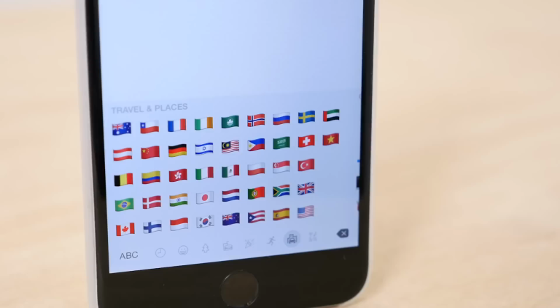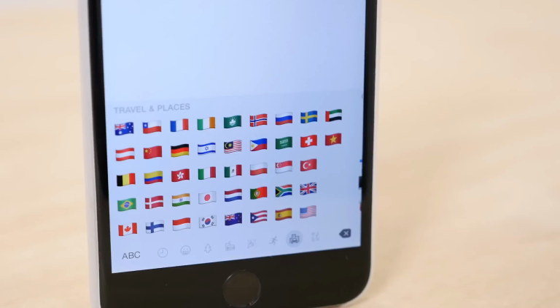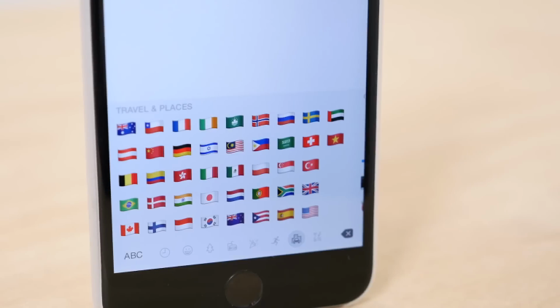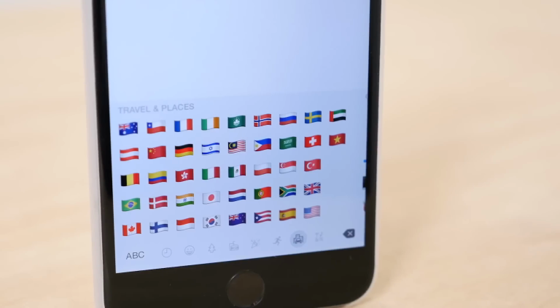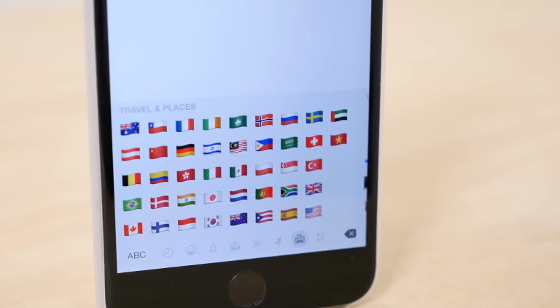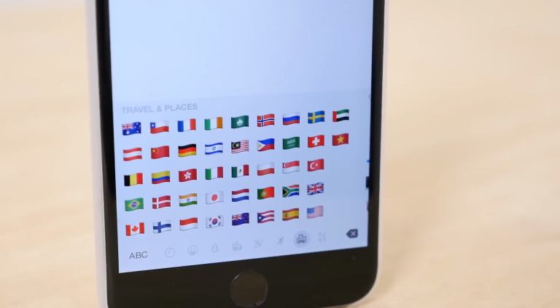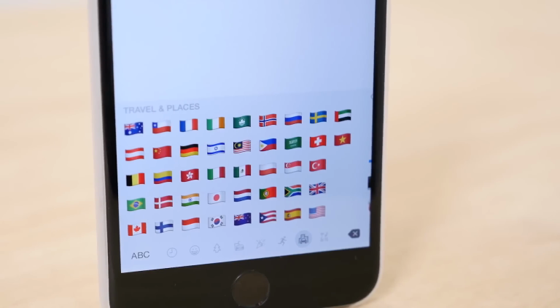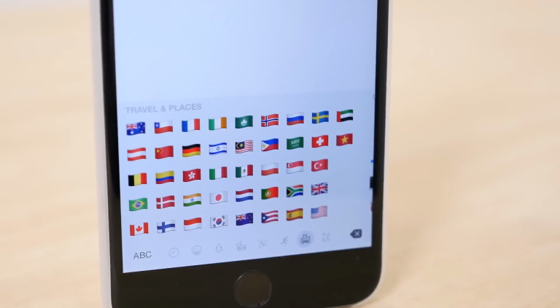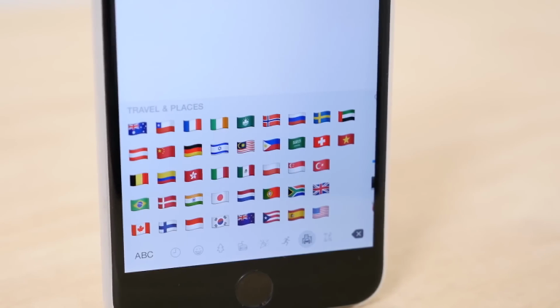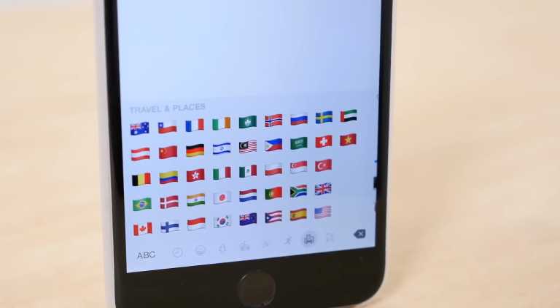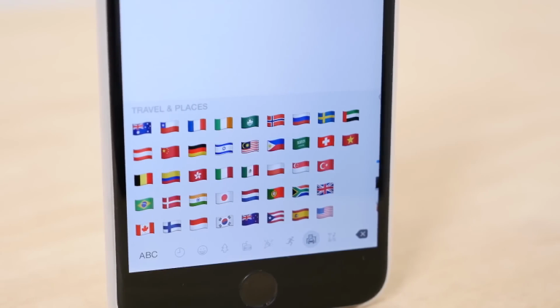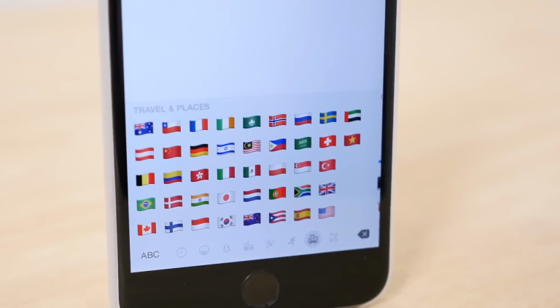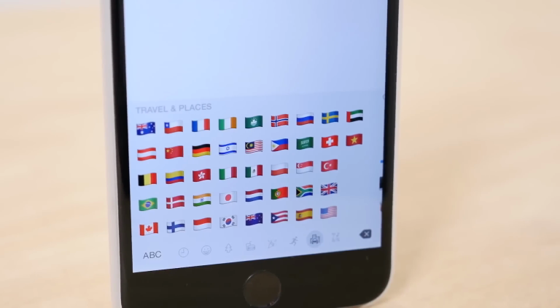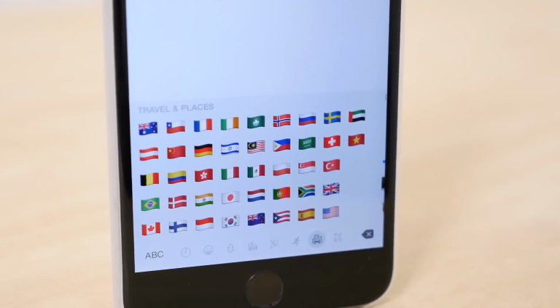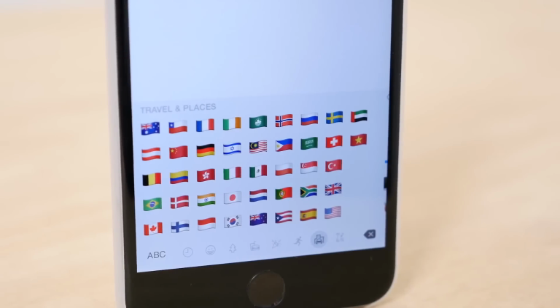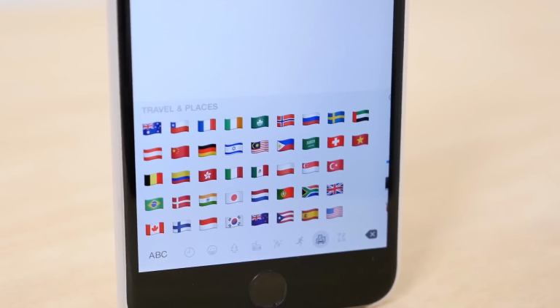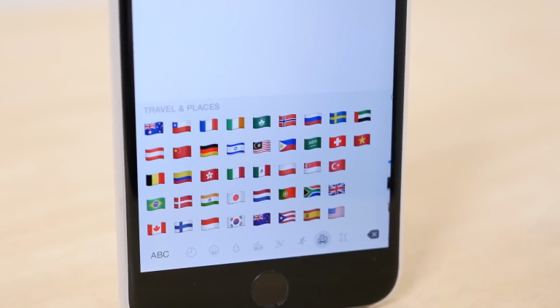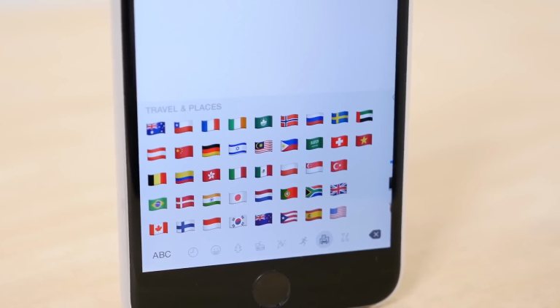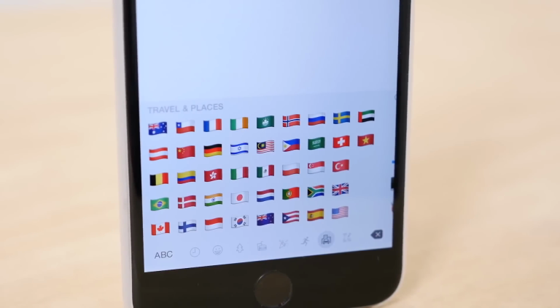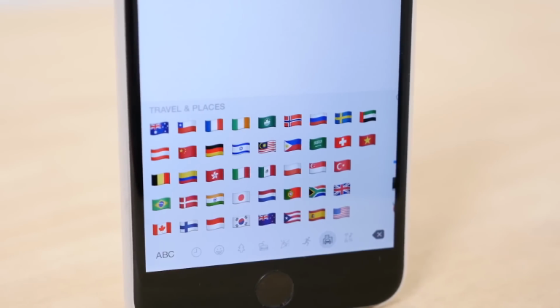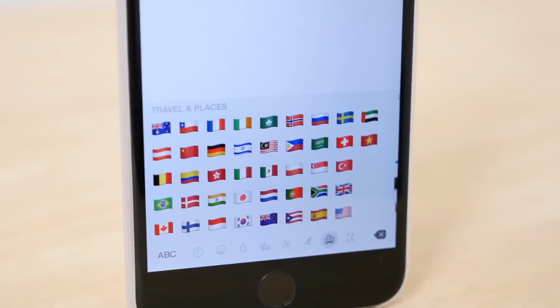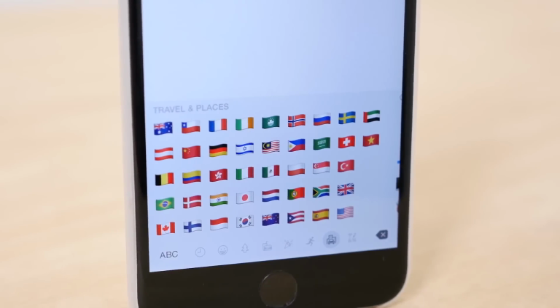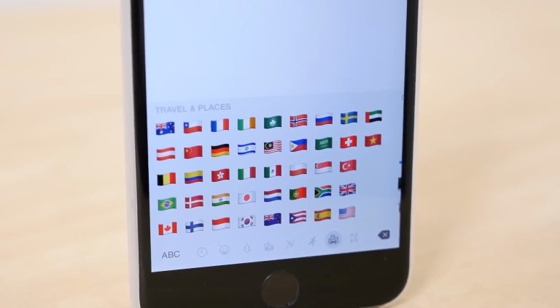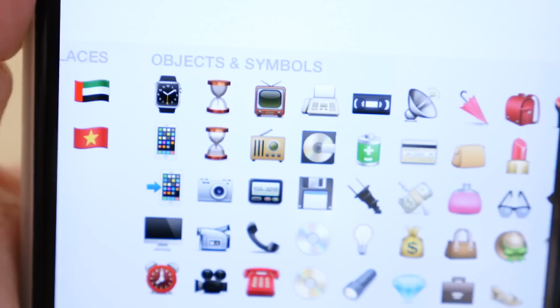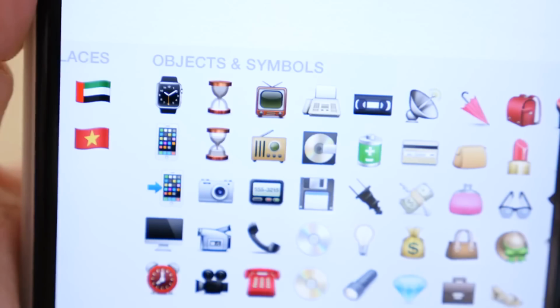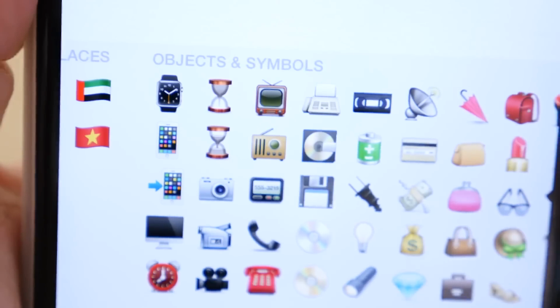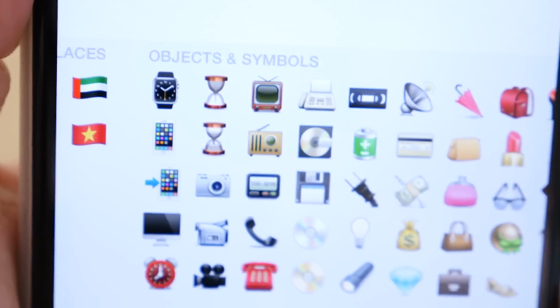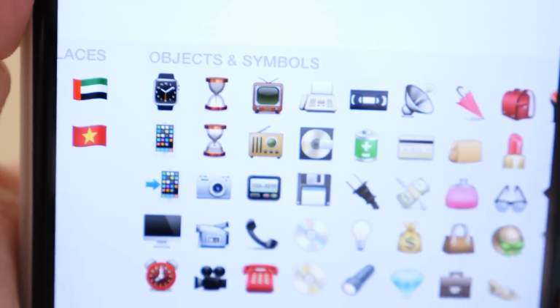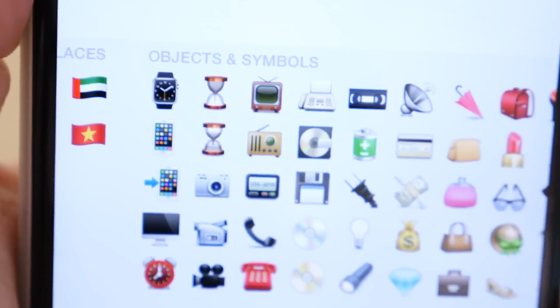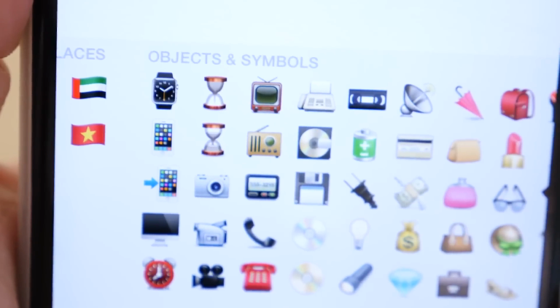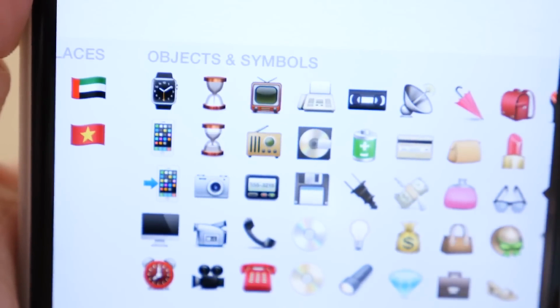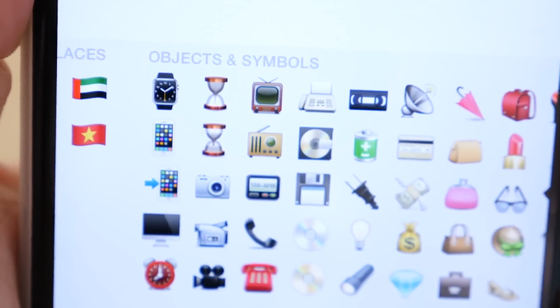Along with those, there are also new flags for different countries, and there is an Apple Watch, iPhone 6, and iMac emoji.